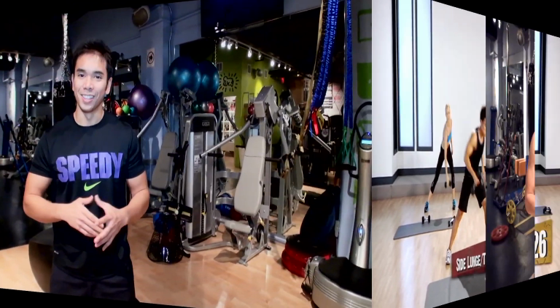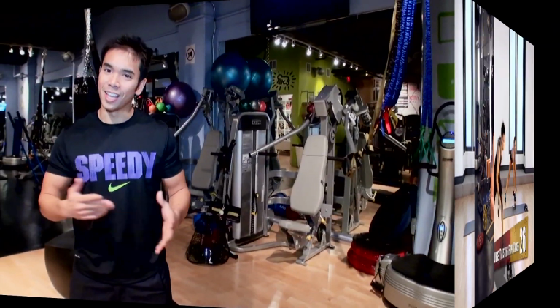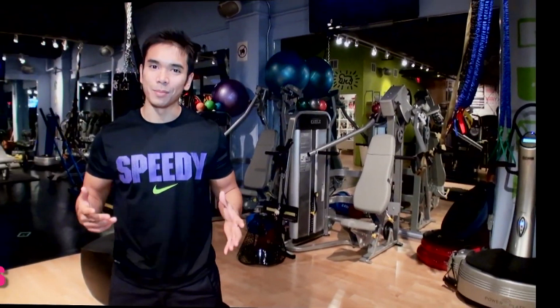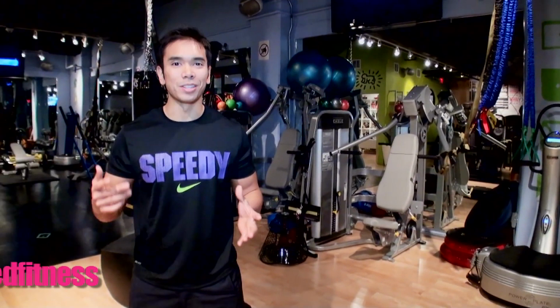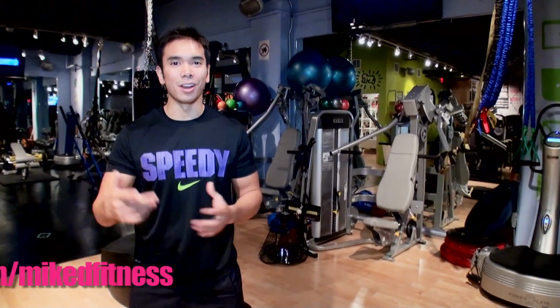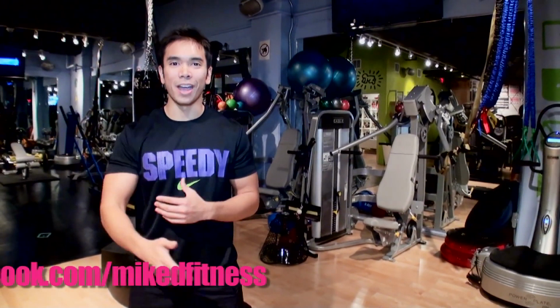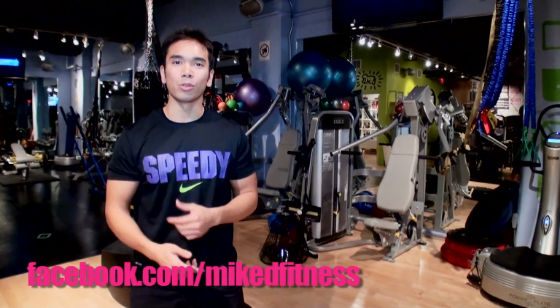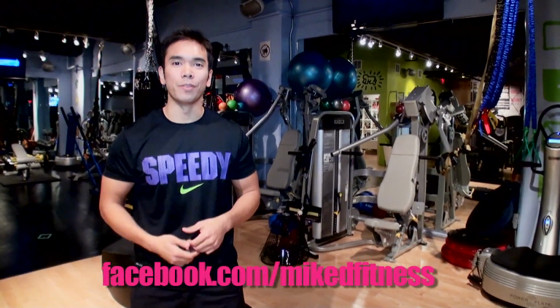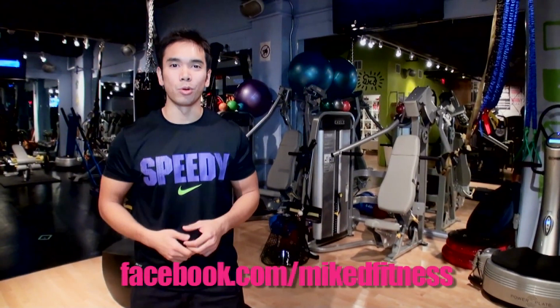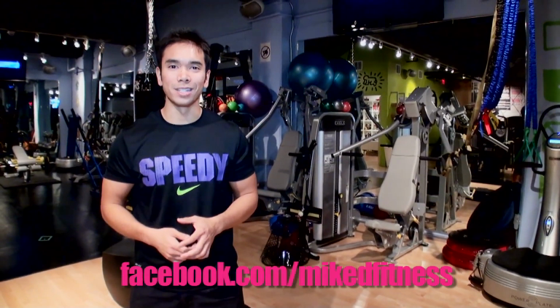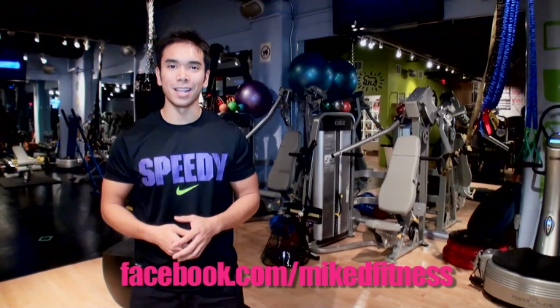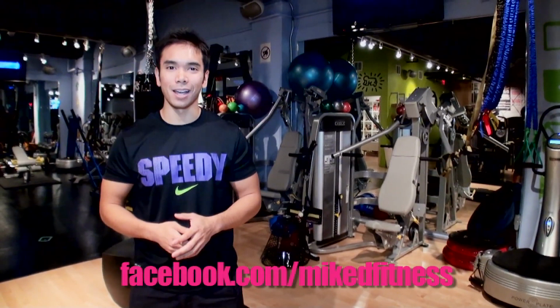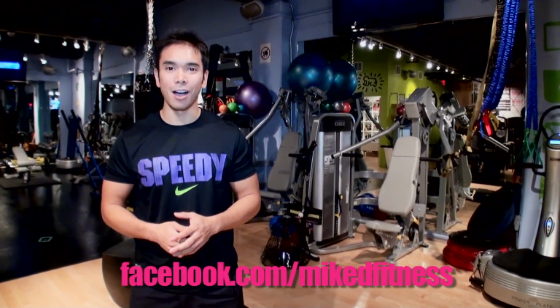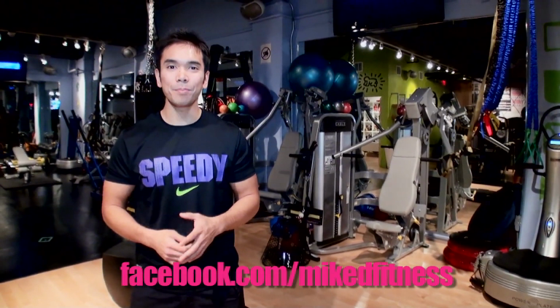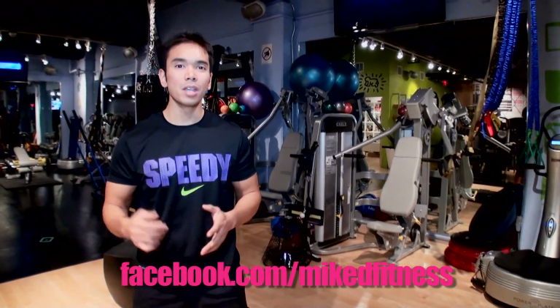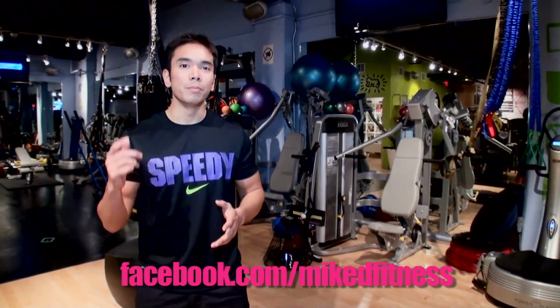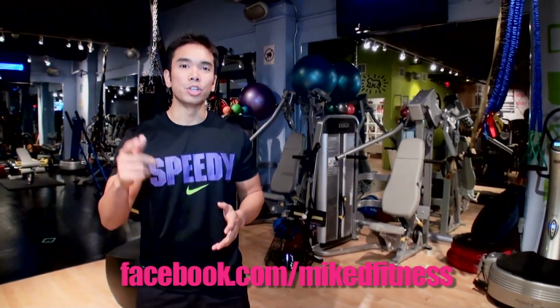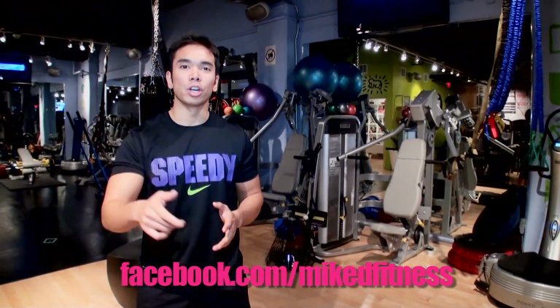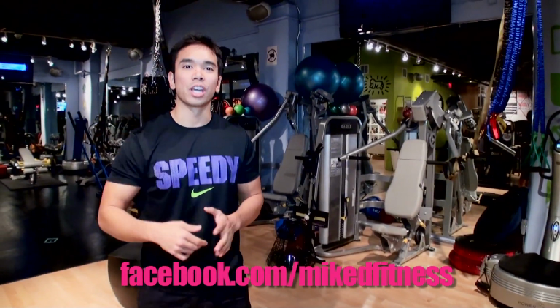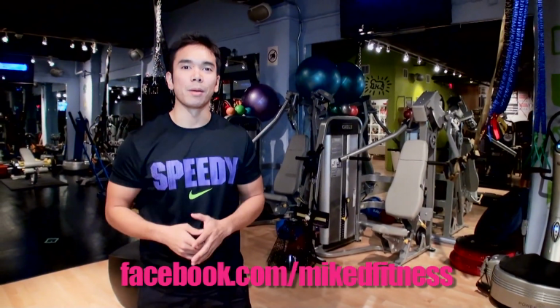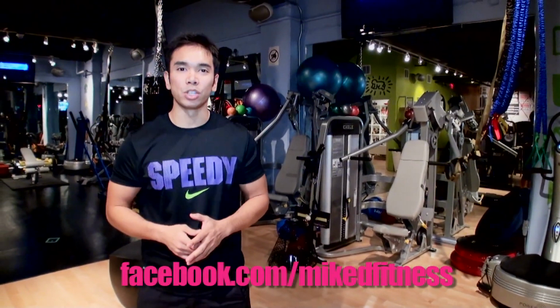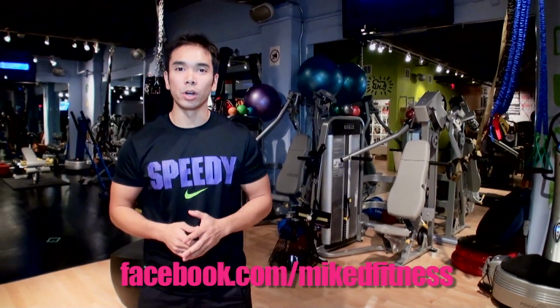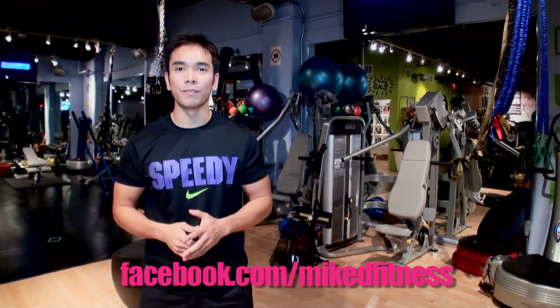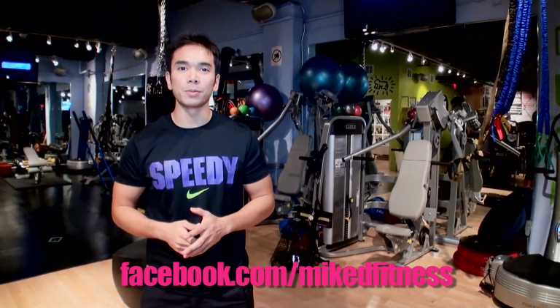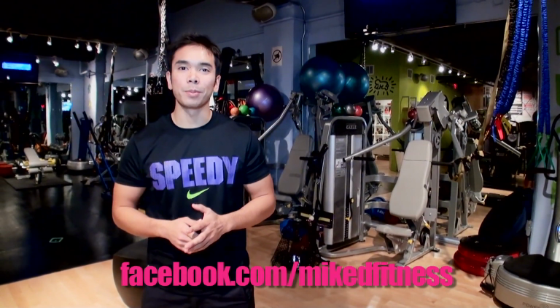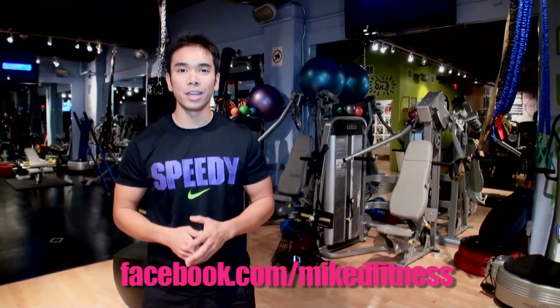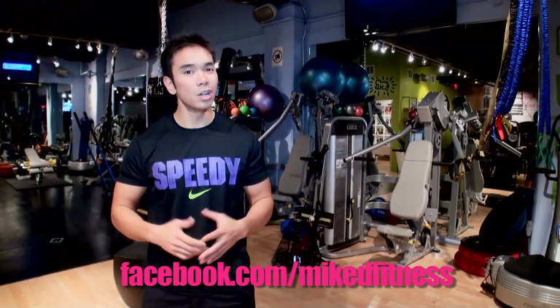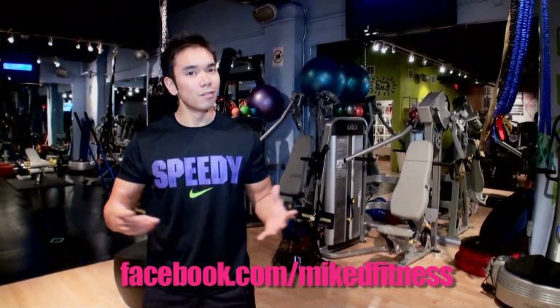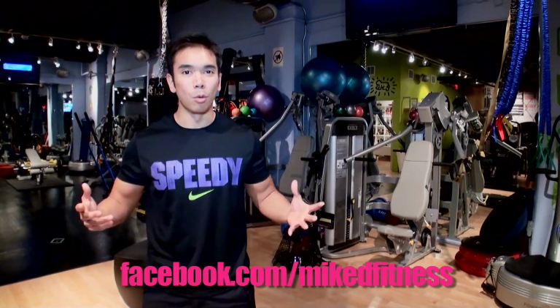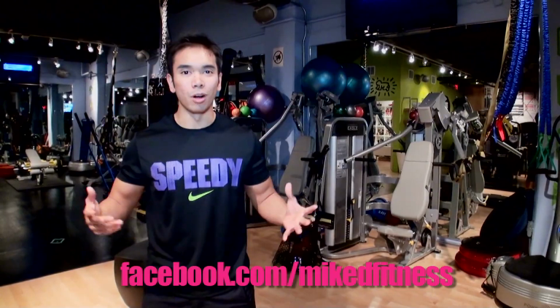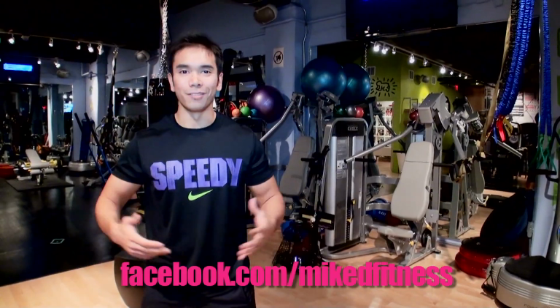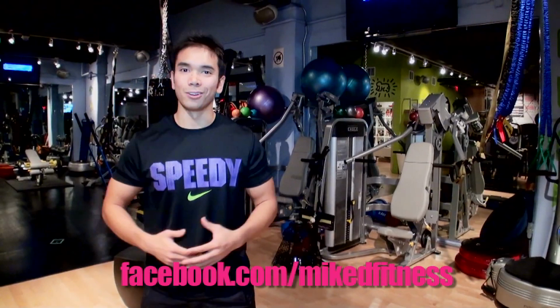Thanks, I'm Mike Donovan with FitPerez.com. Be sure to check out my Twitter and Facebook page for more info.